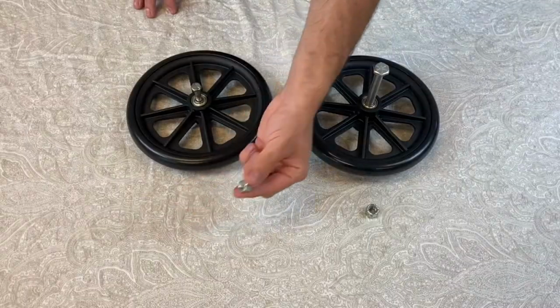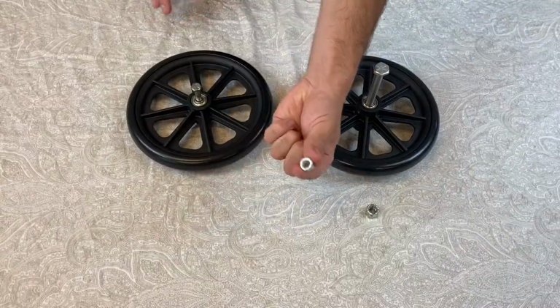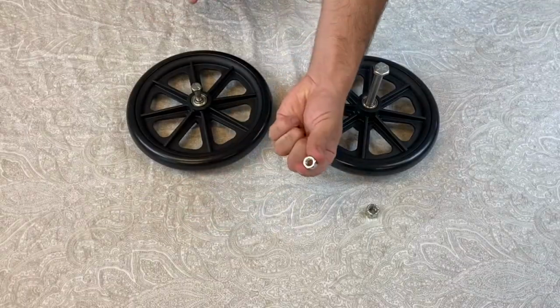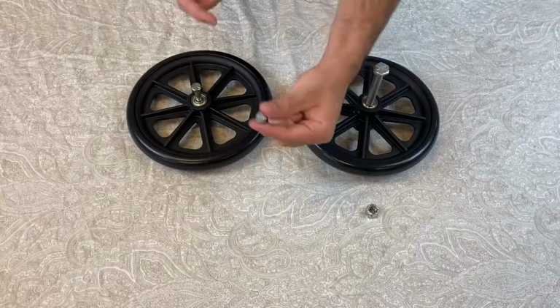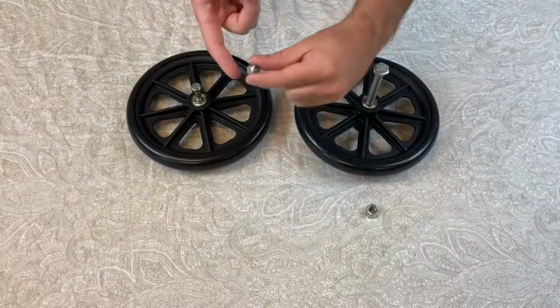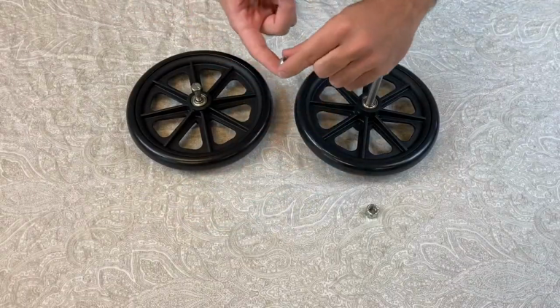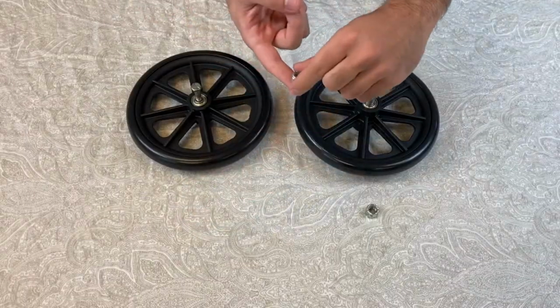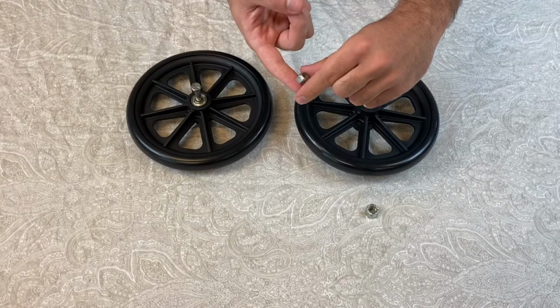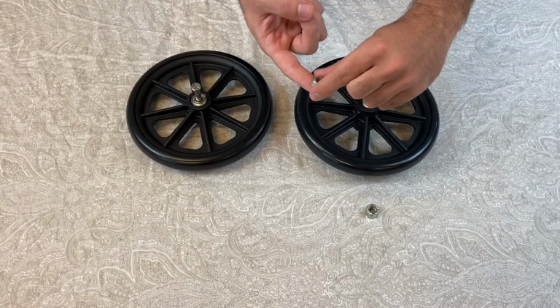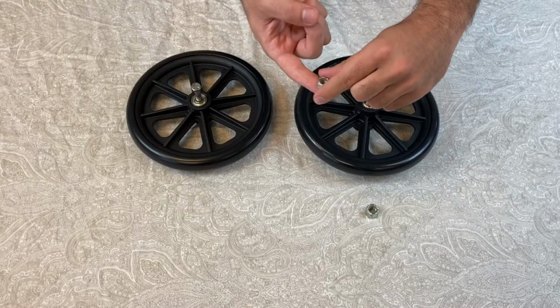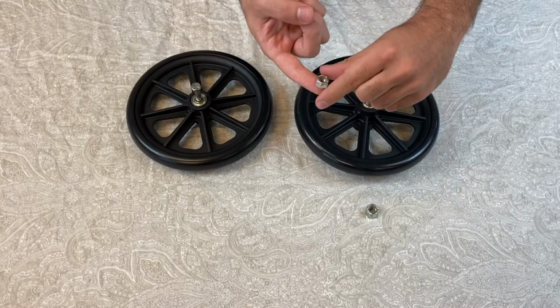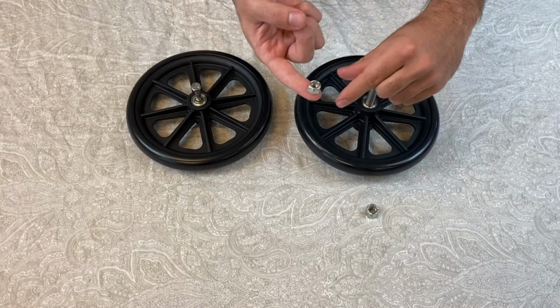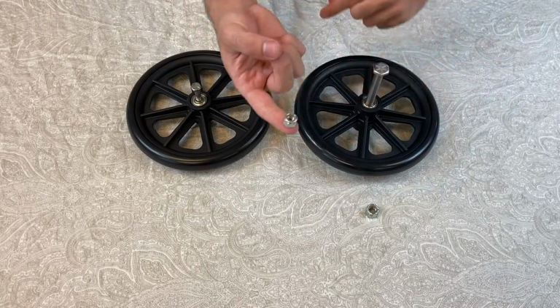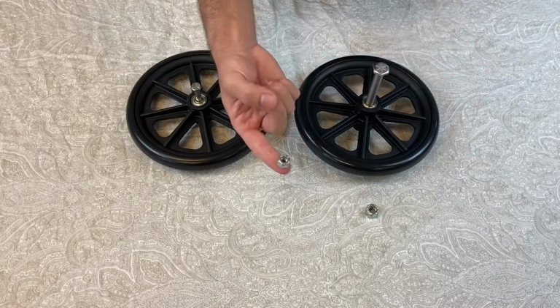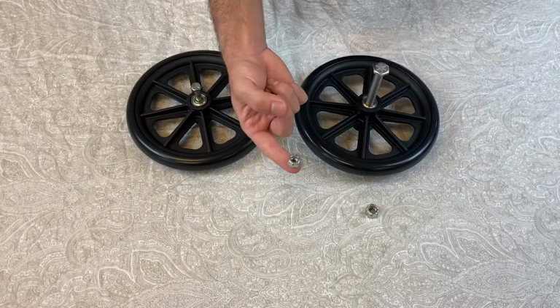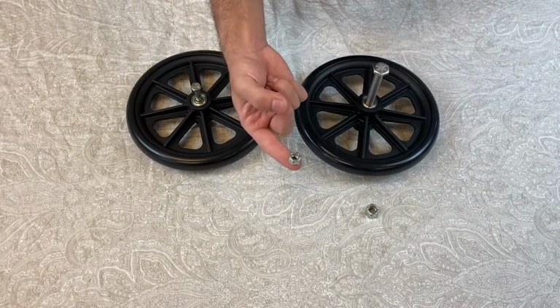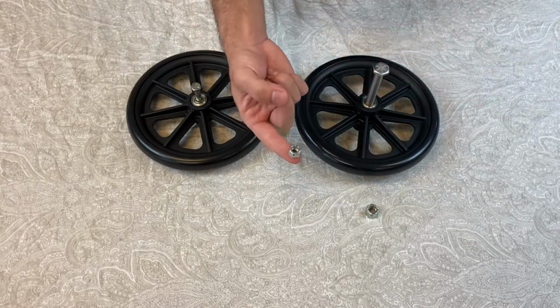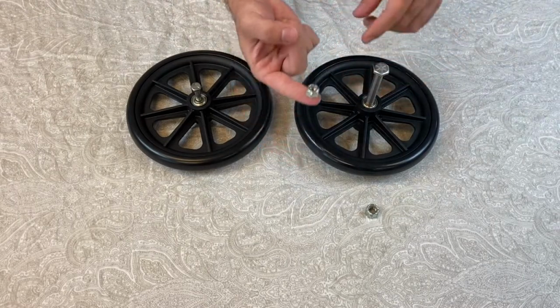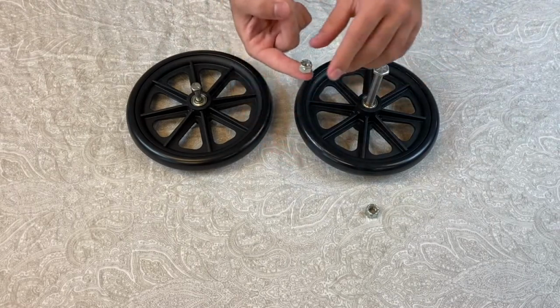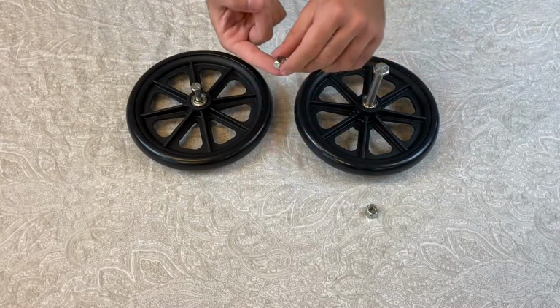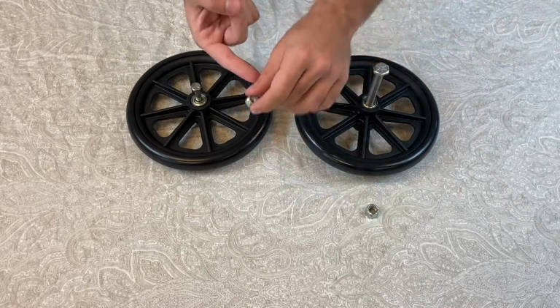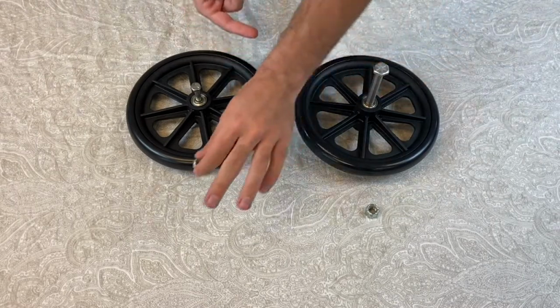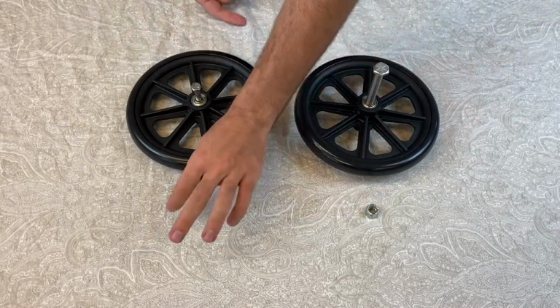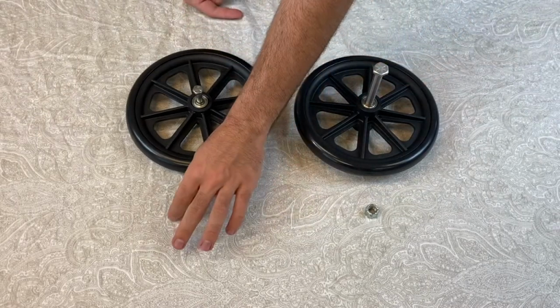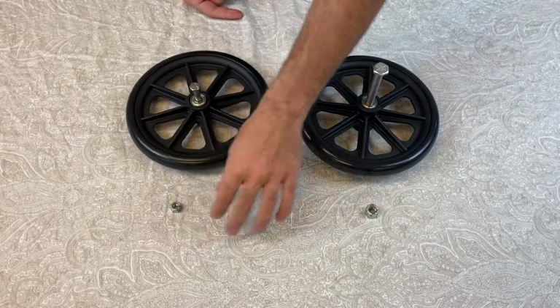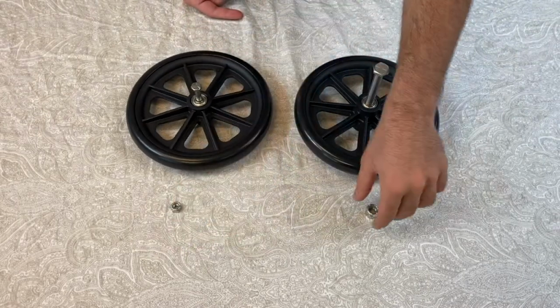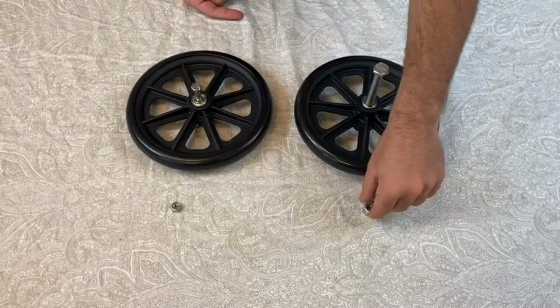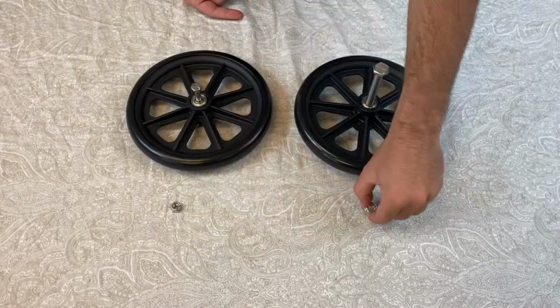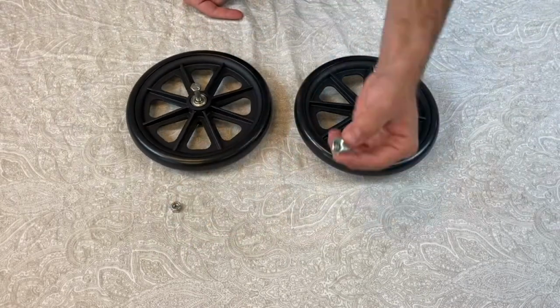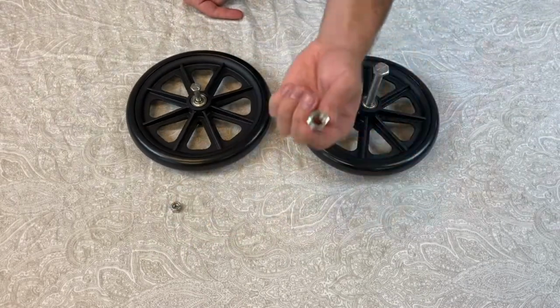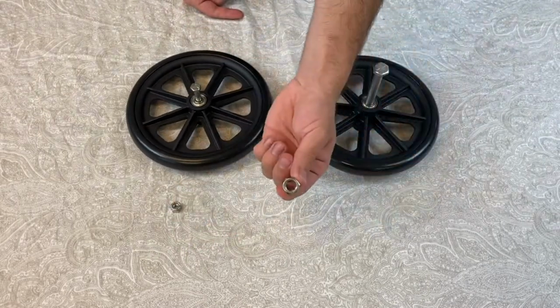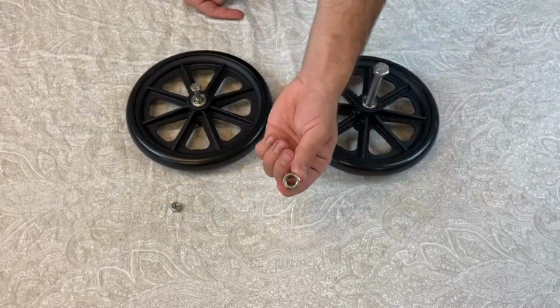The smaller bearing nut should be the size of the top of your index finger, and the bigger bearing nut should be the size of the top of your thumb.